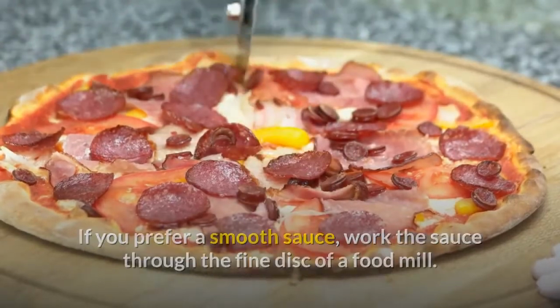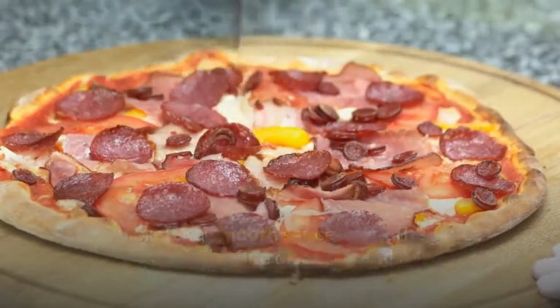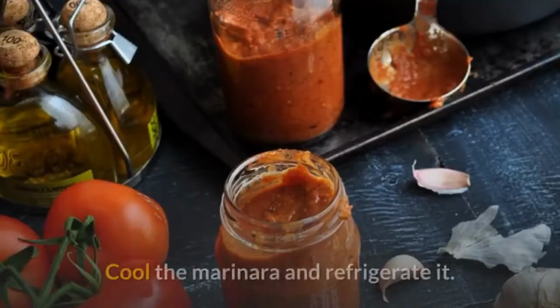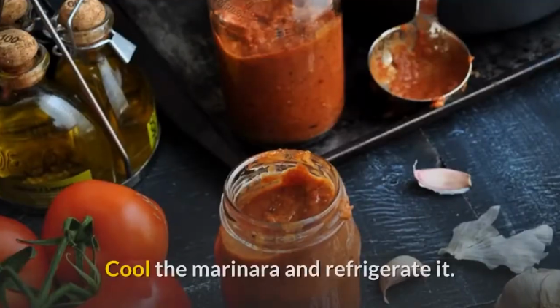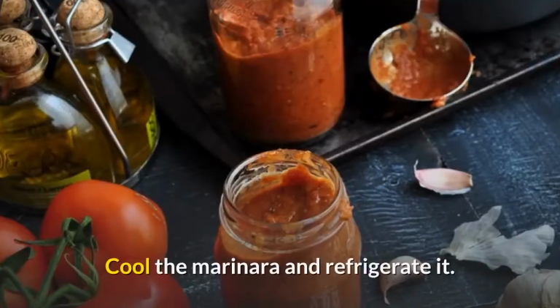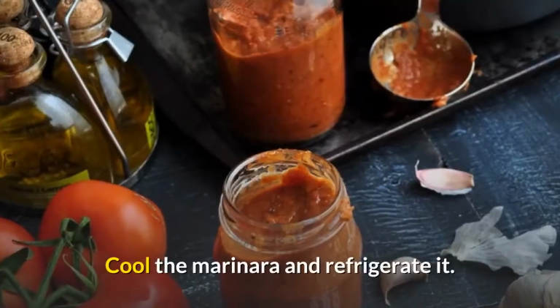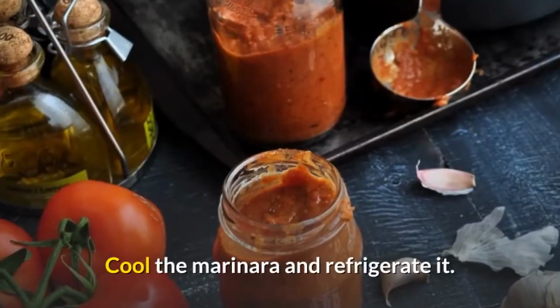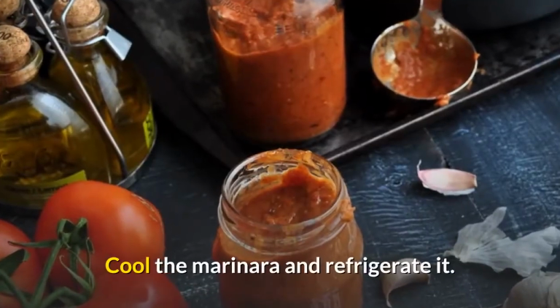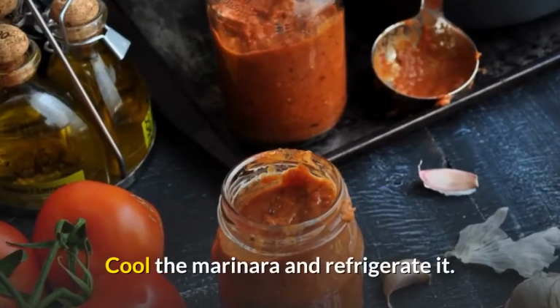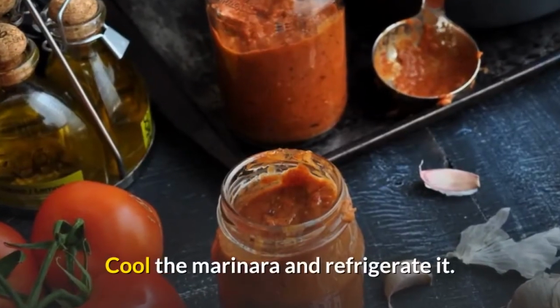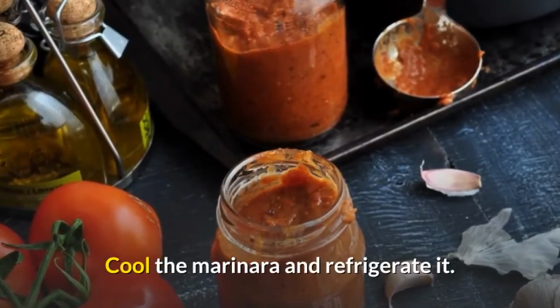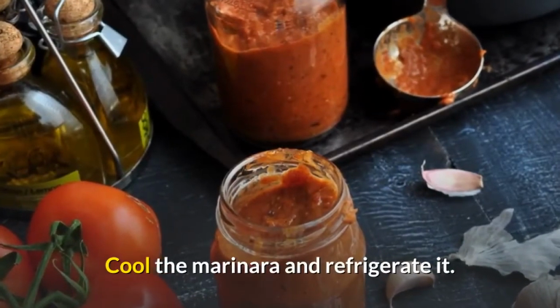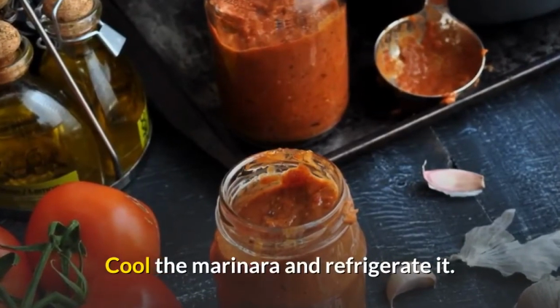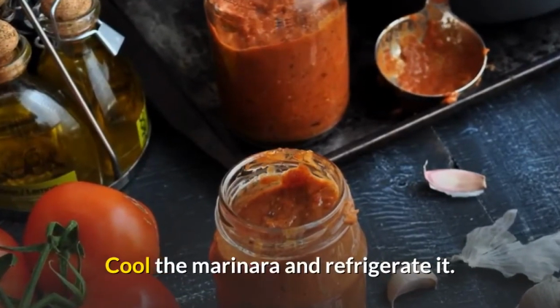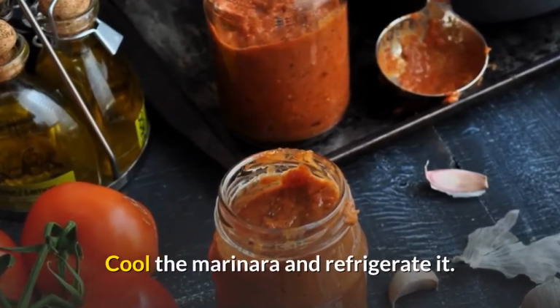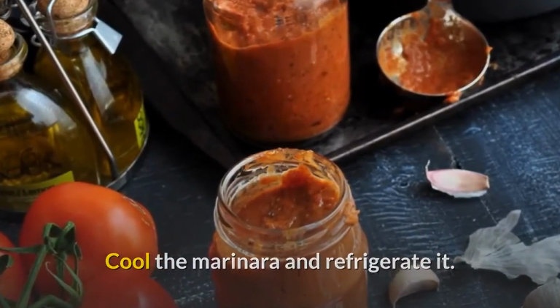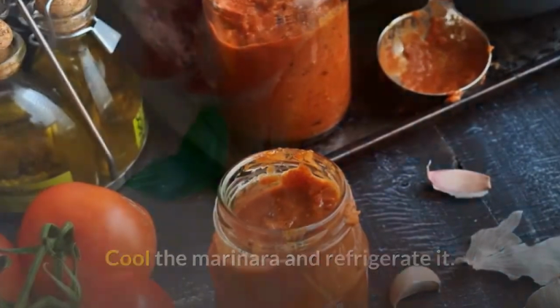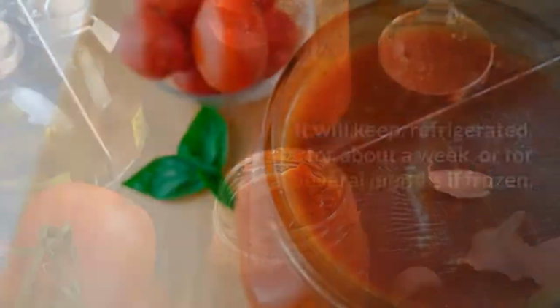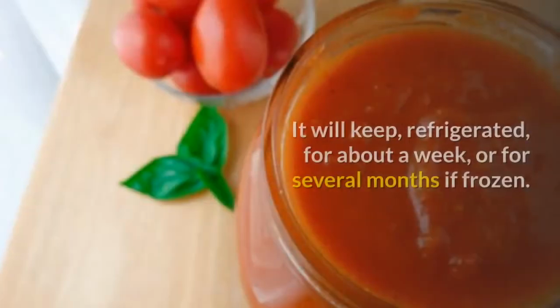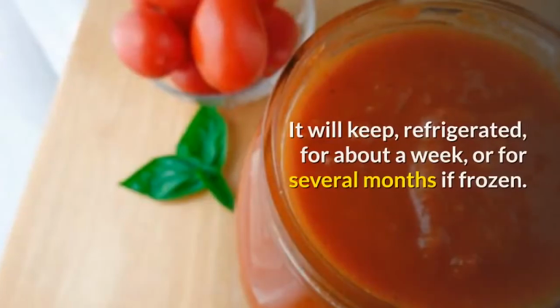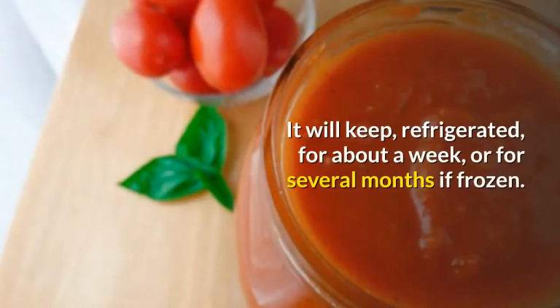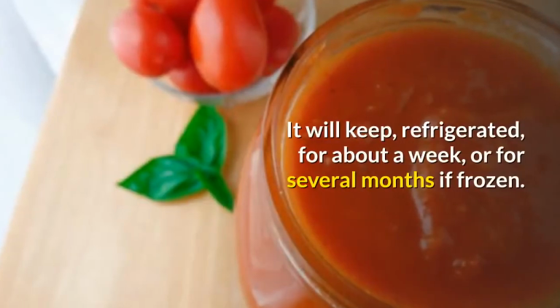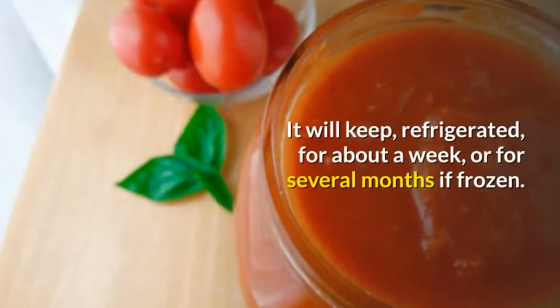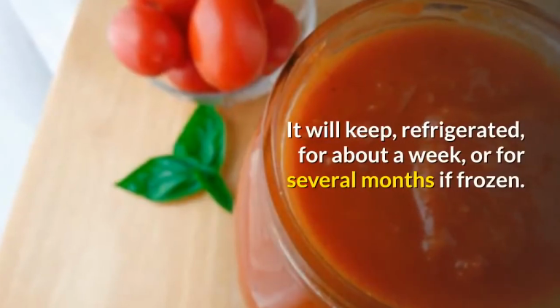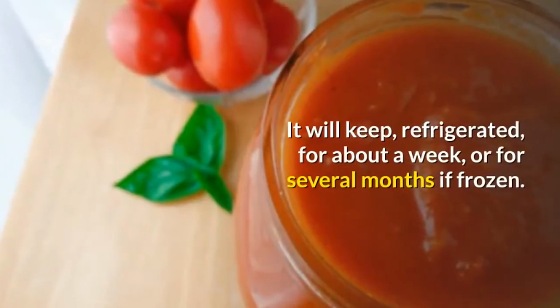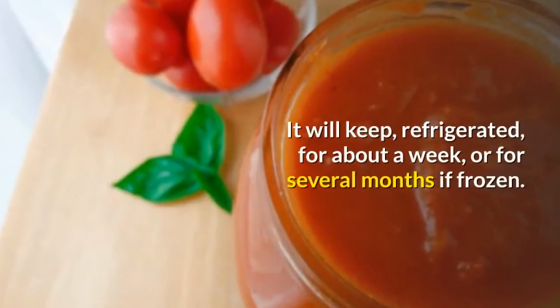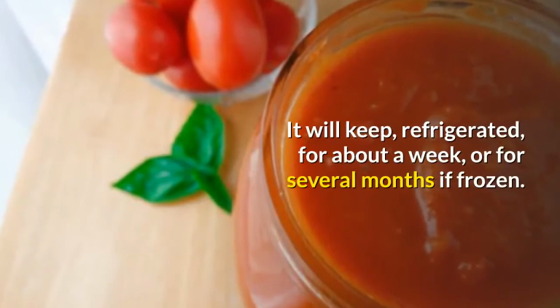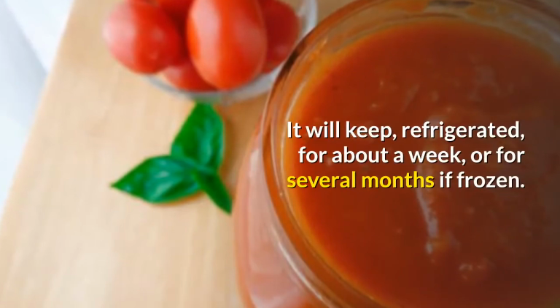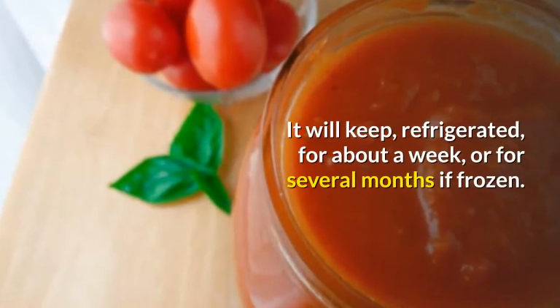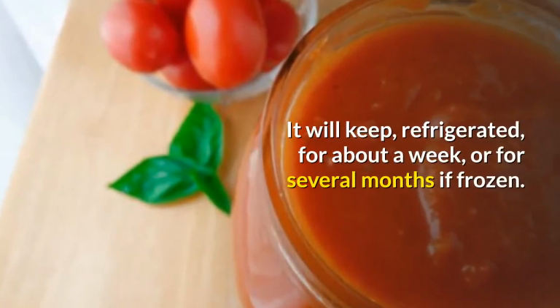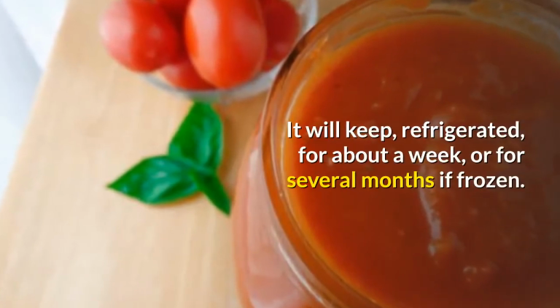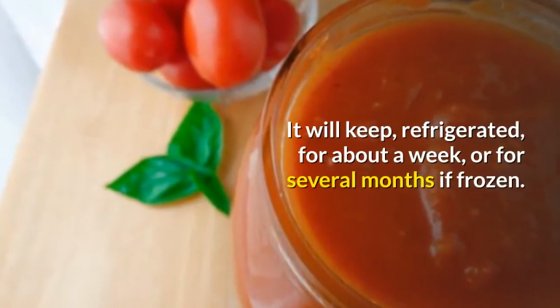Cool the marinara and refrigerate it. It will keep, refrigerated, for about a week, or for several months if frozen.